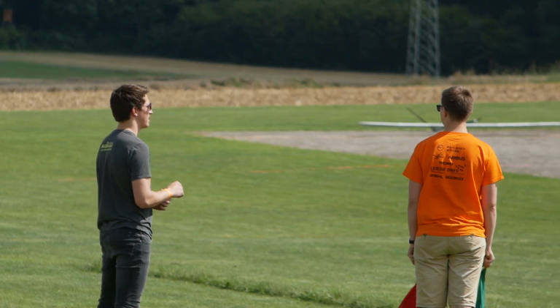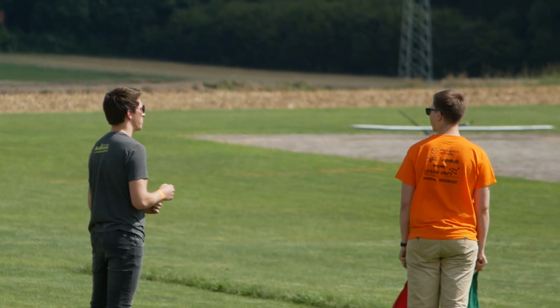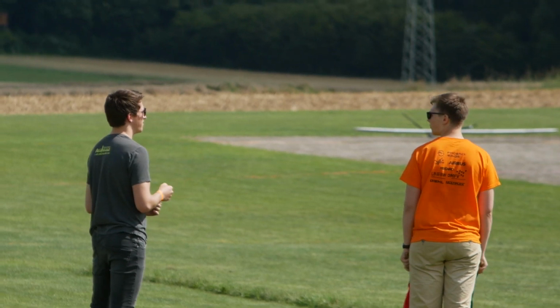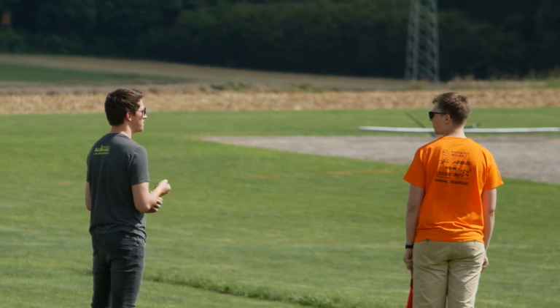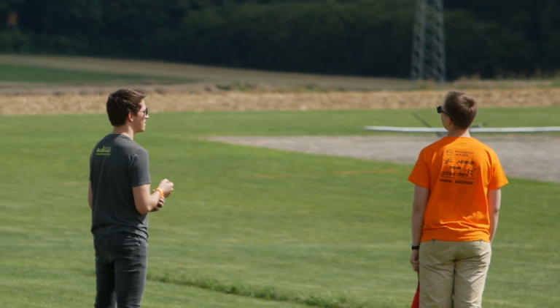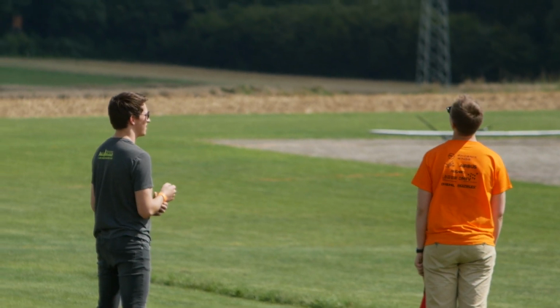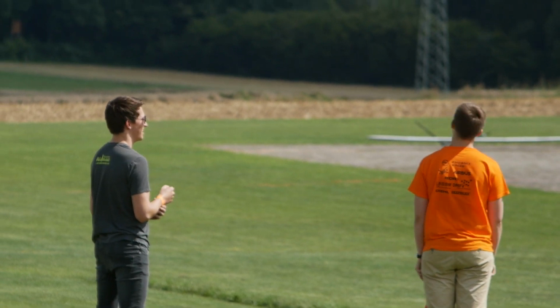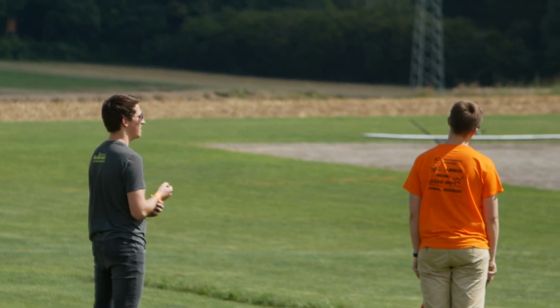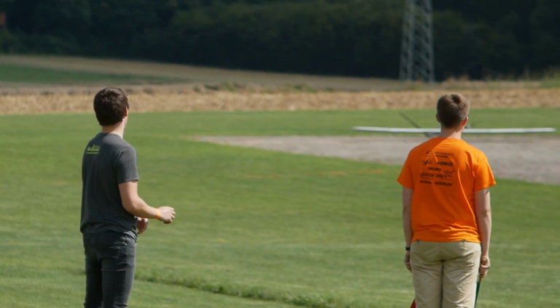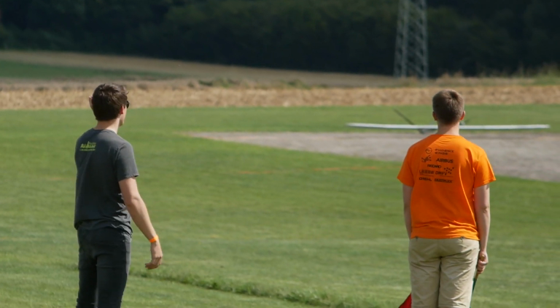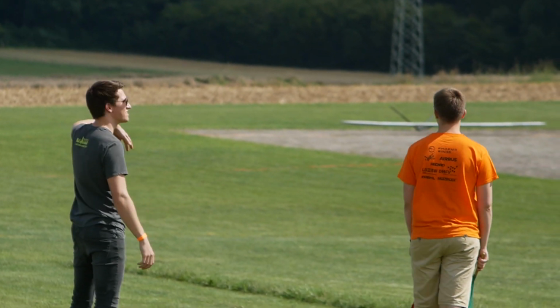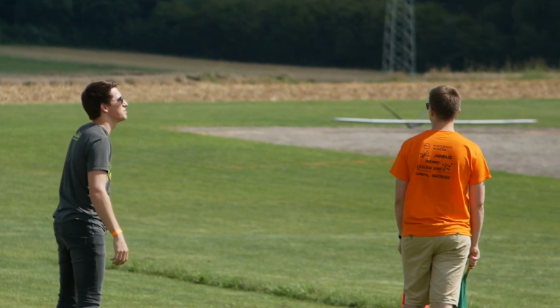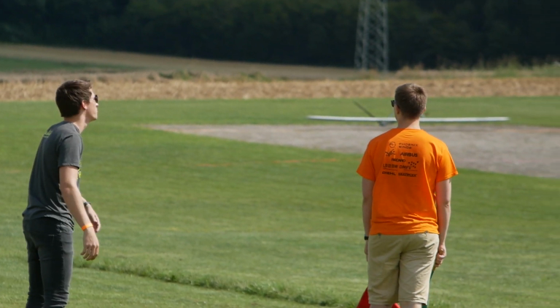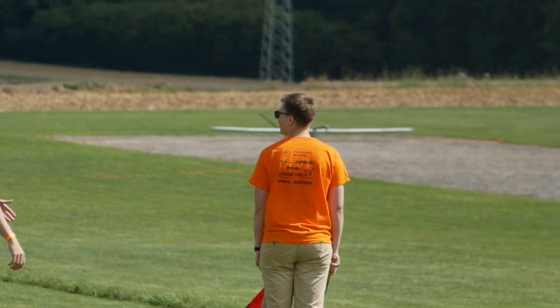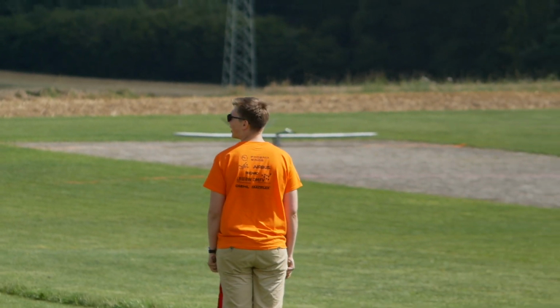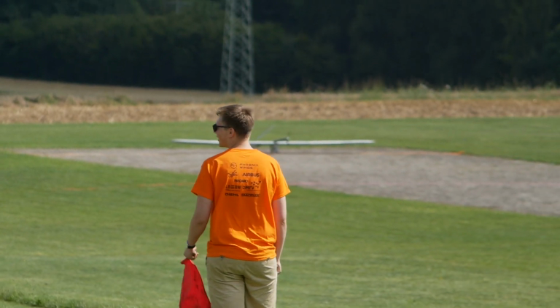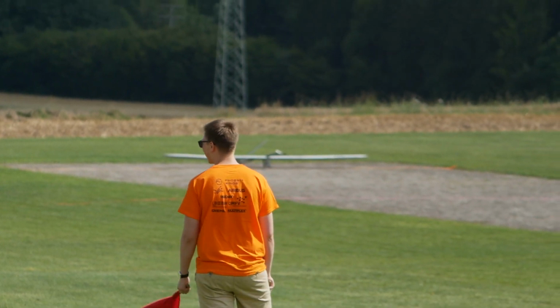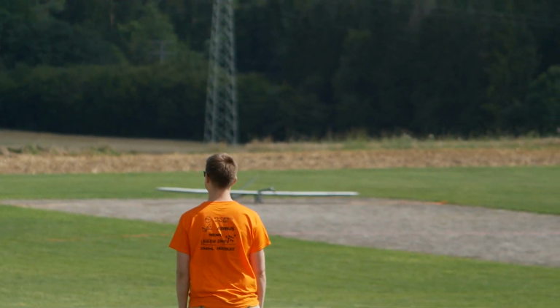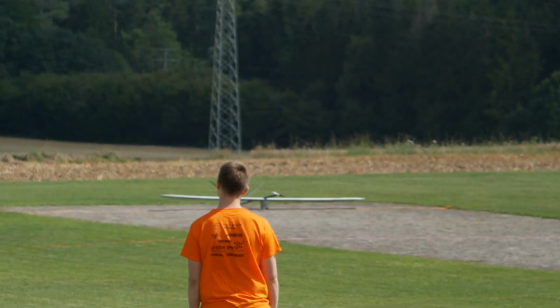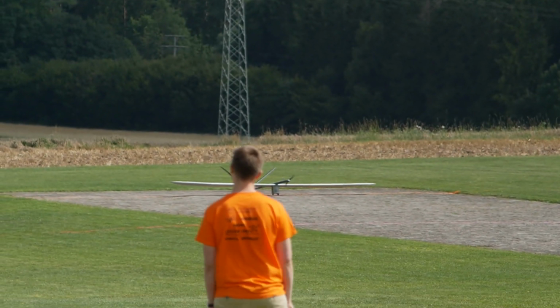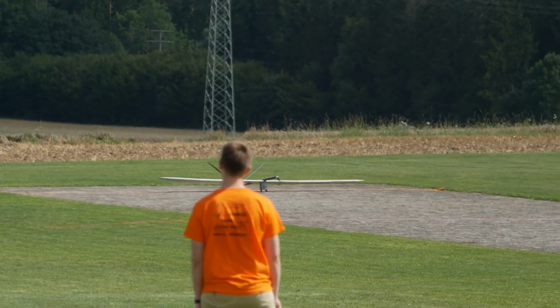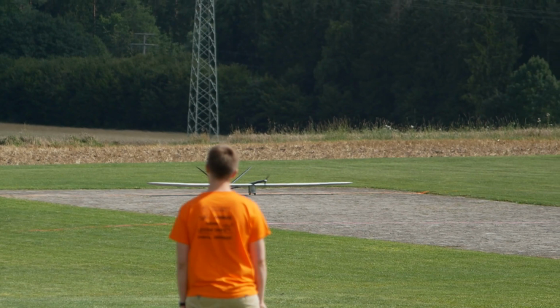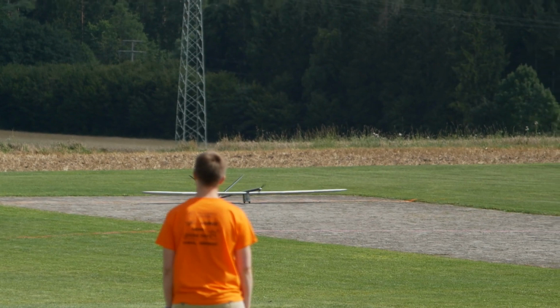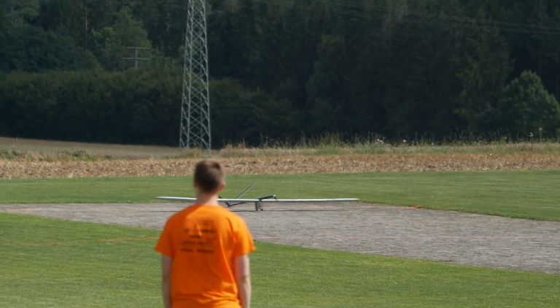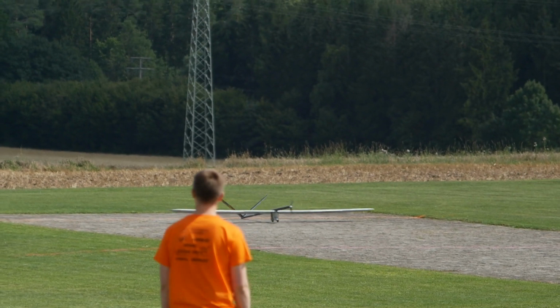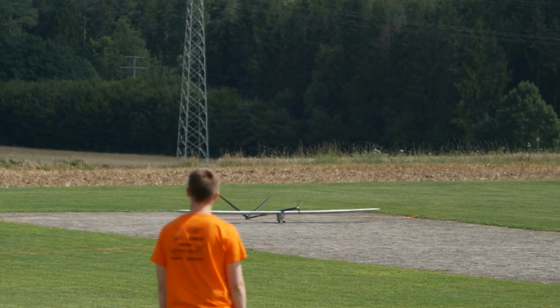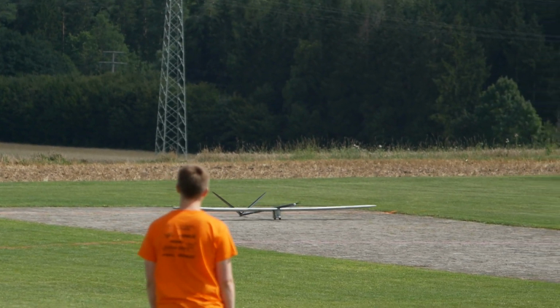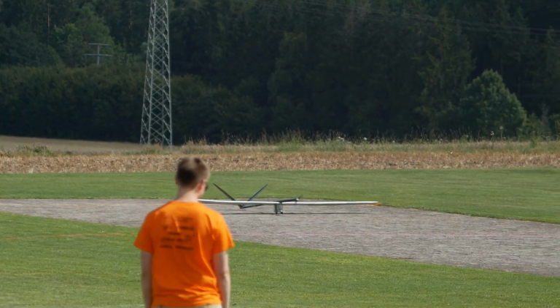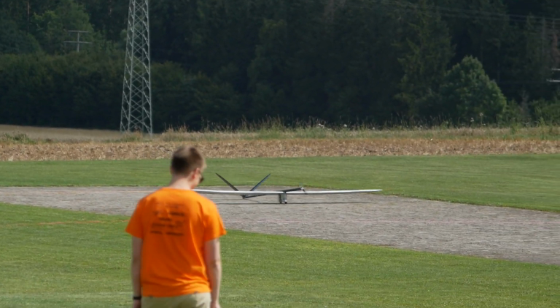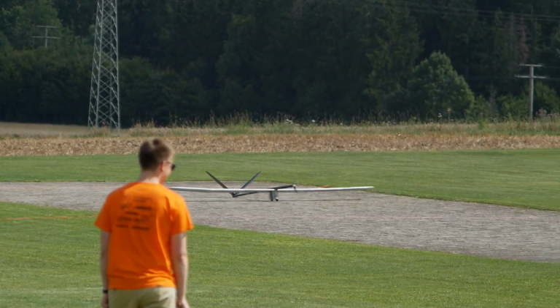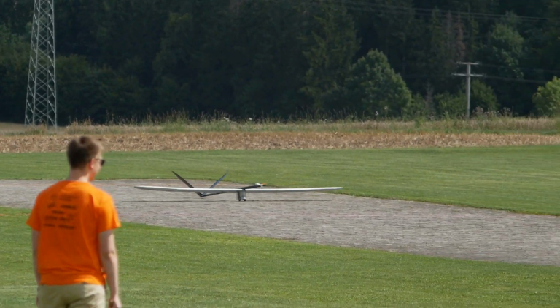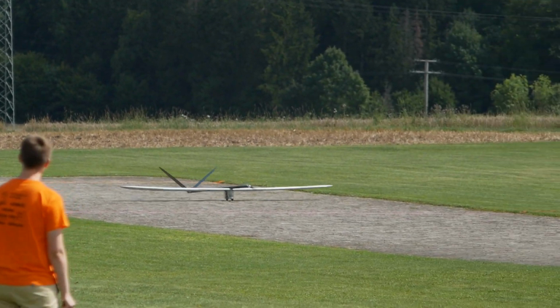Three minutes to start. We have virtually almost no headwind, if anything at all. Great conditions for the team of Munich.